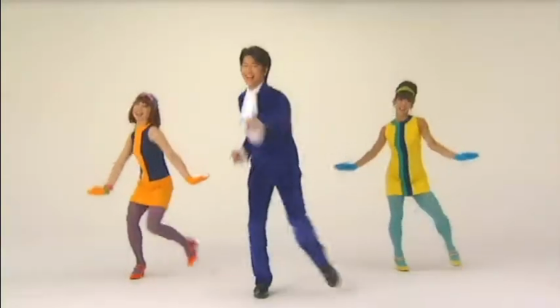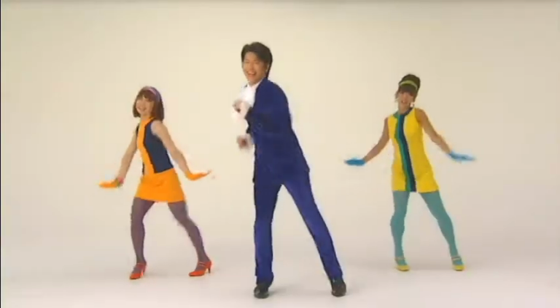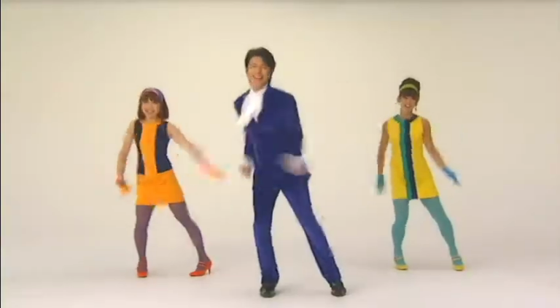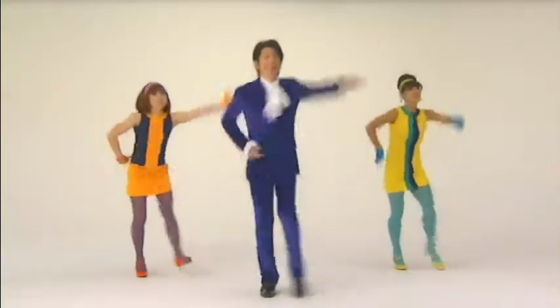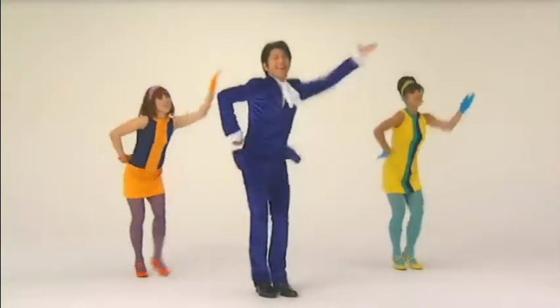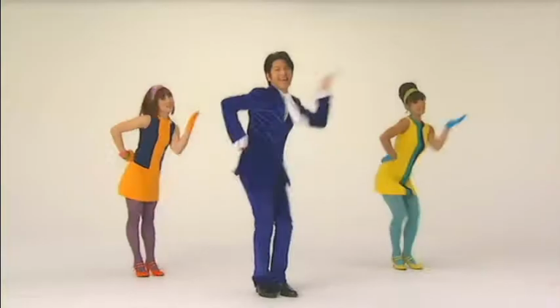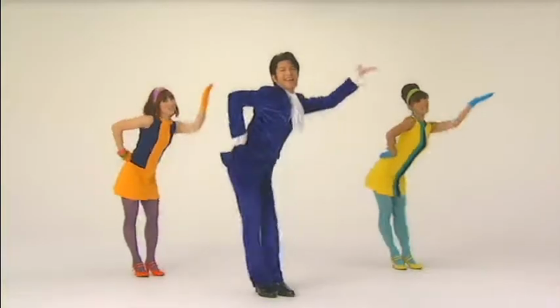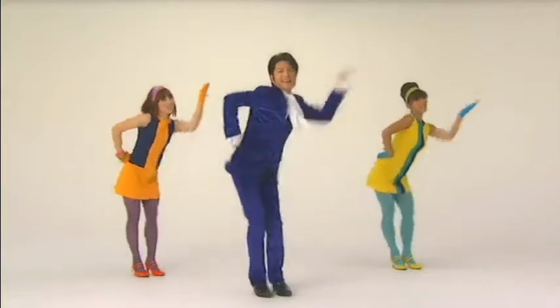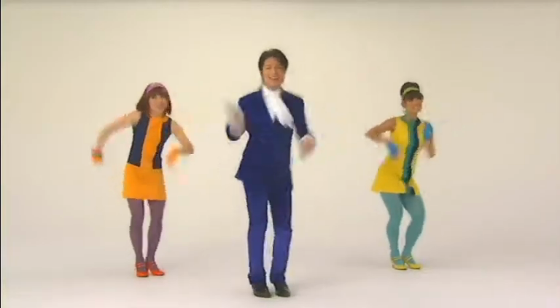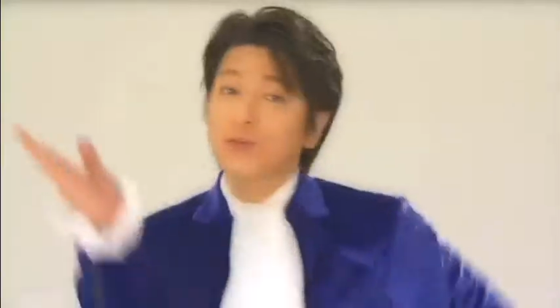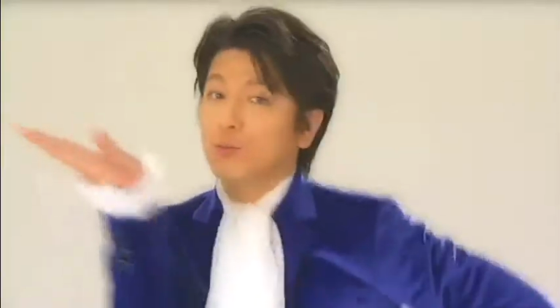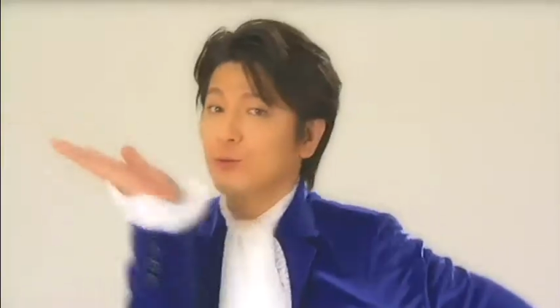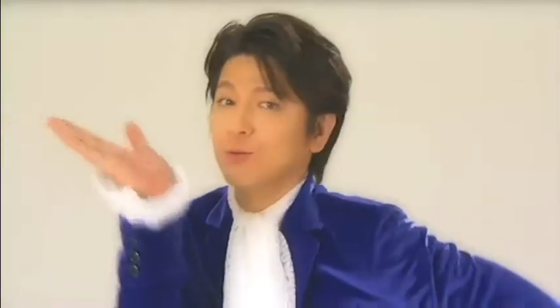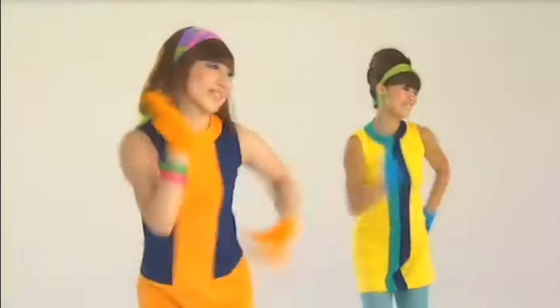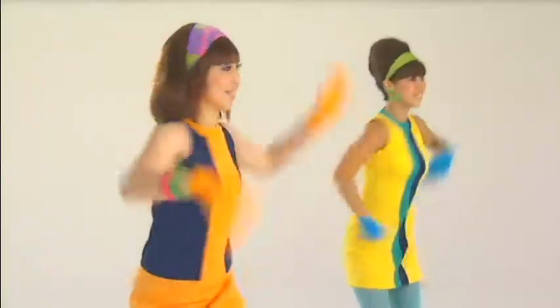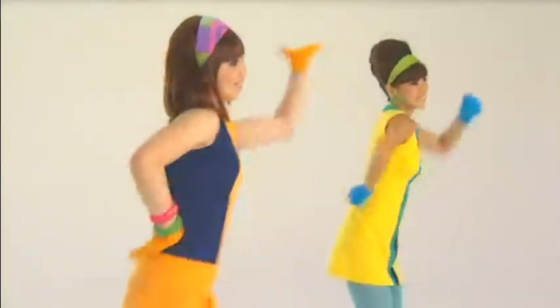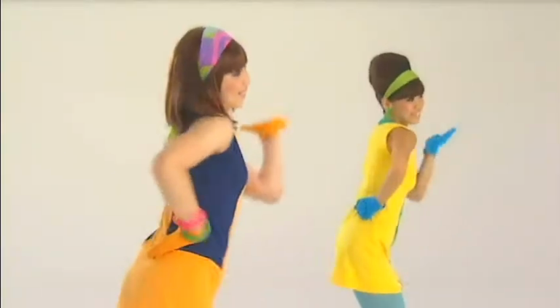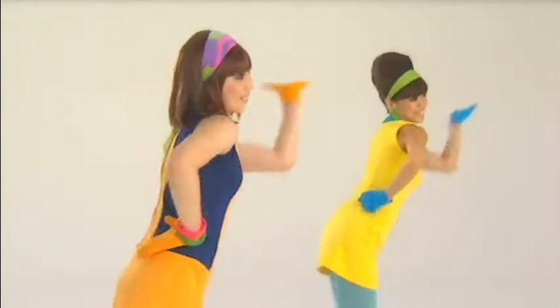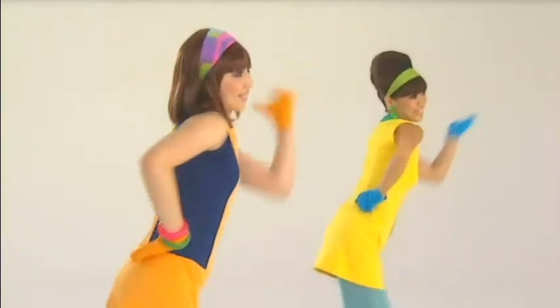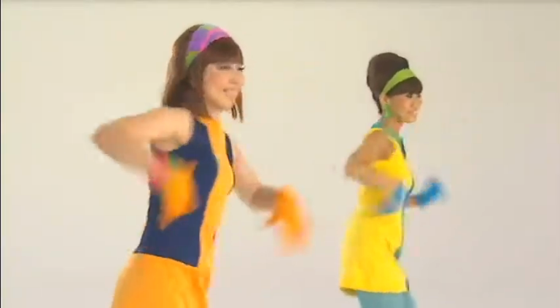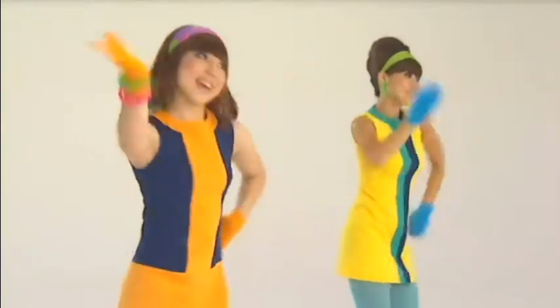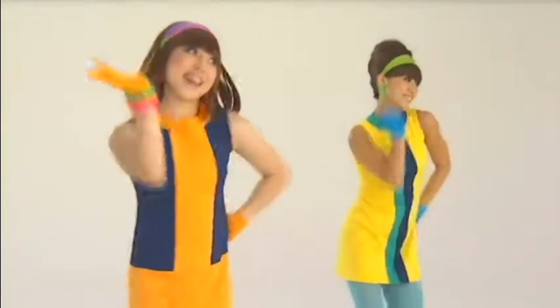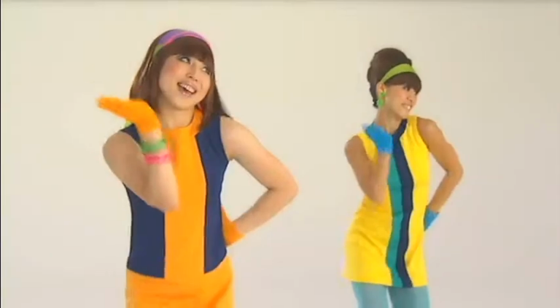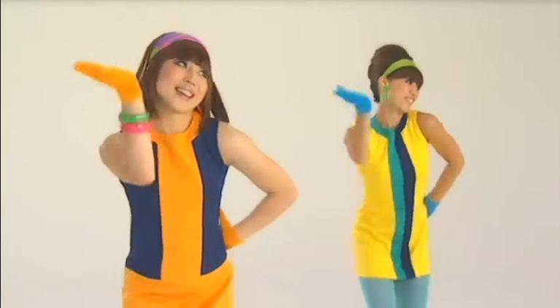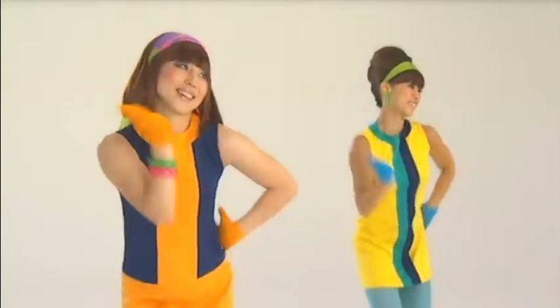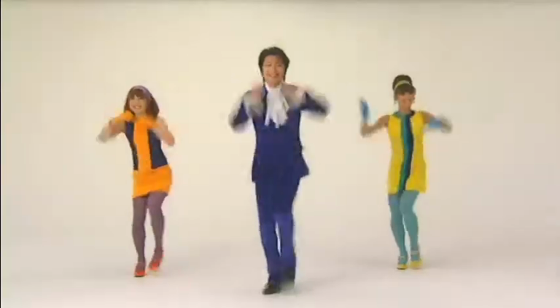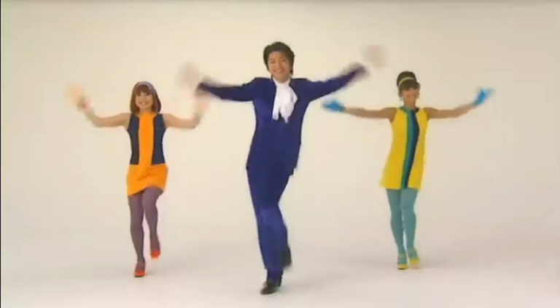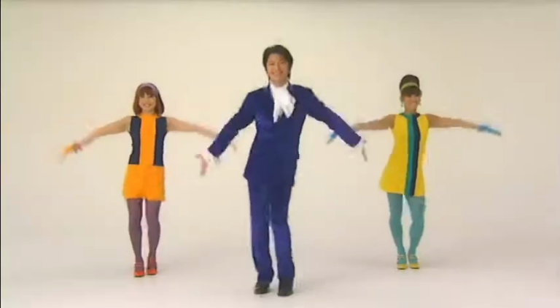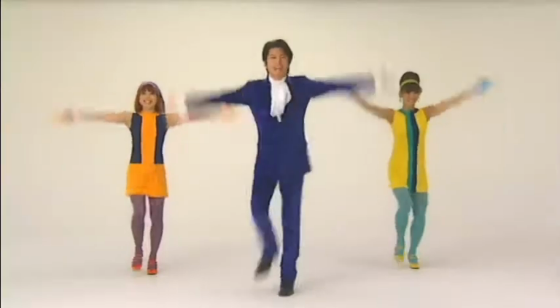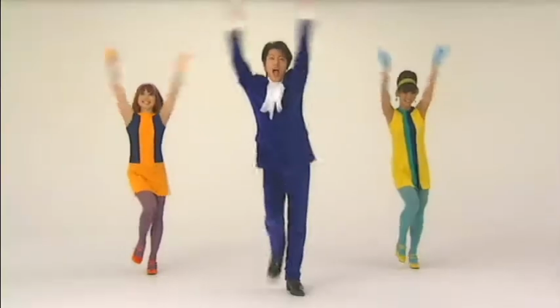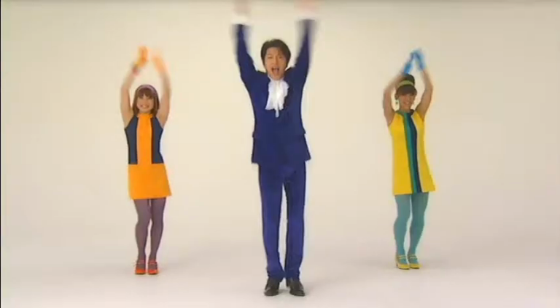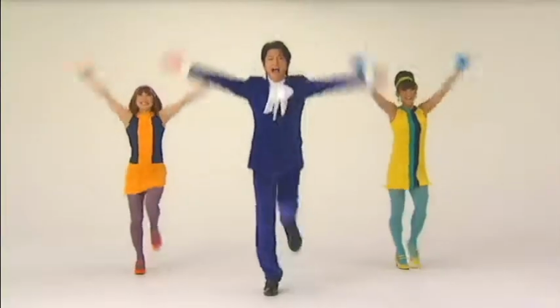All right, march it out, or jog. Here we go, get ready now. We are.